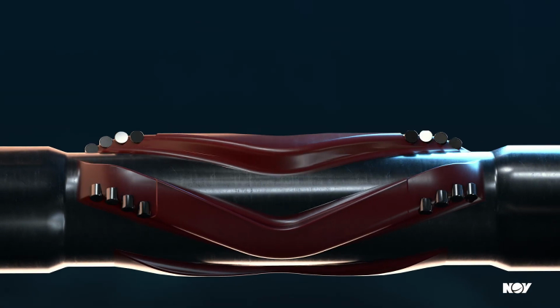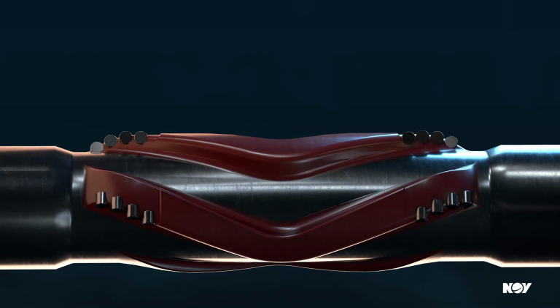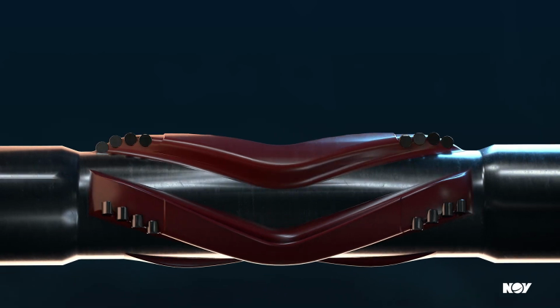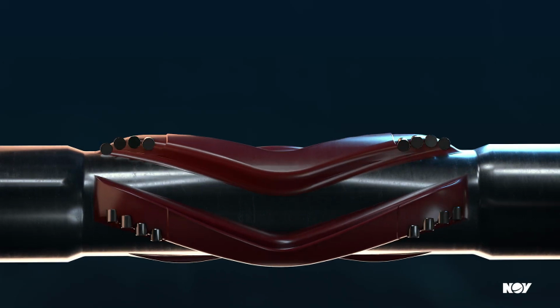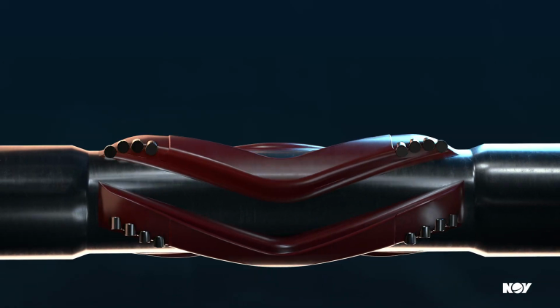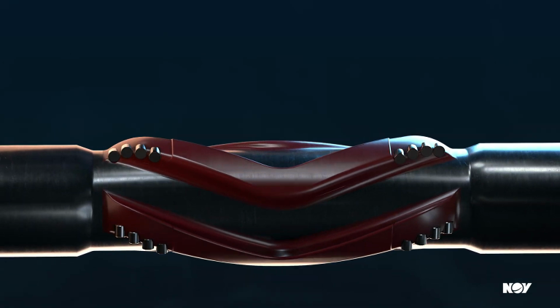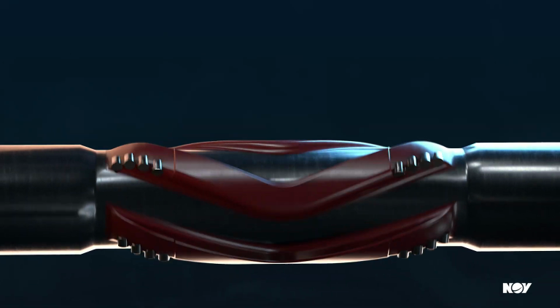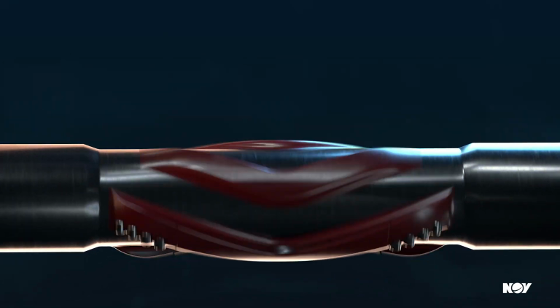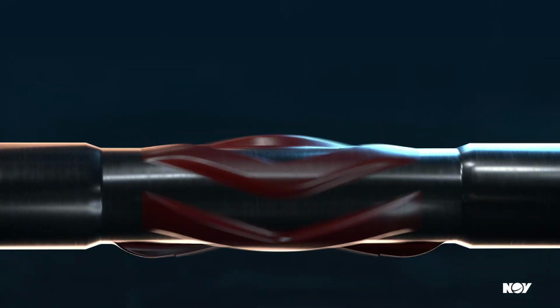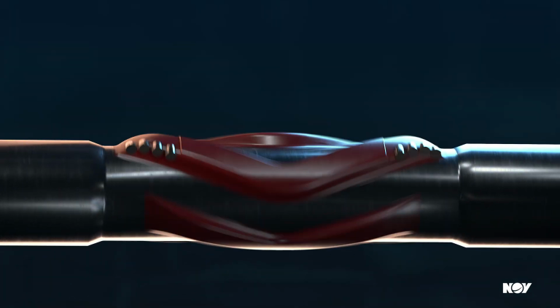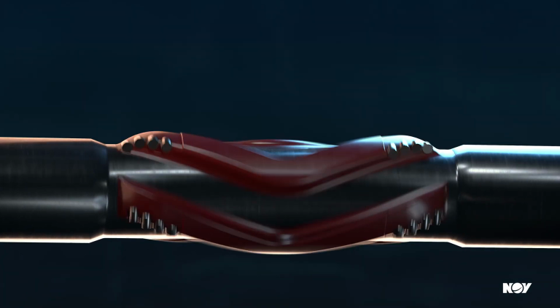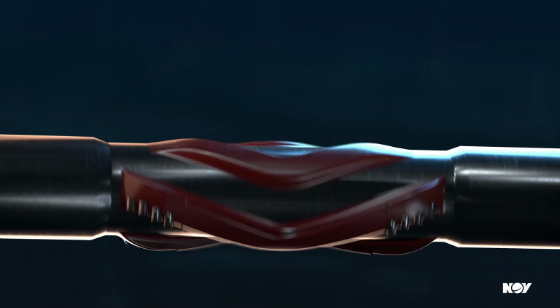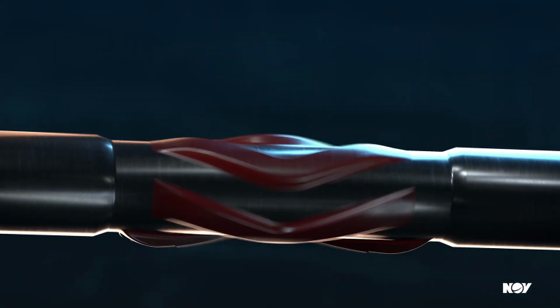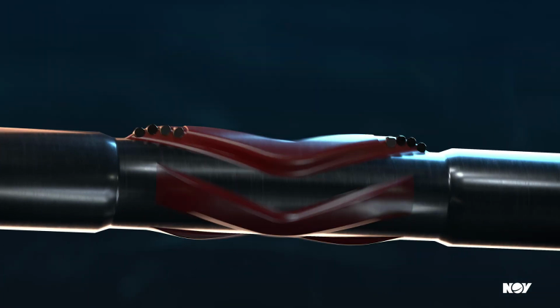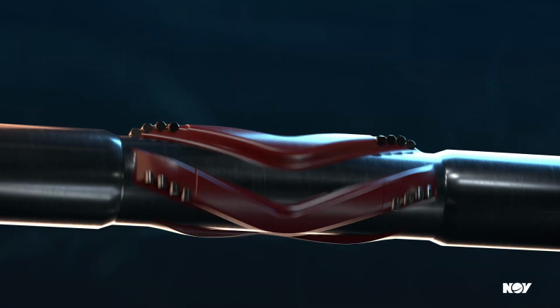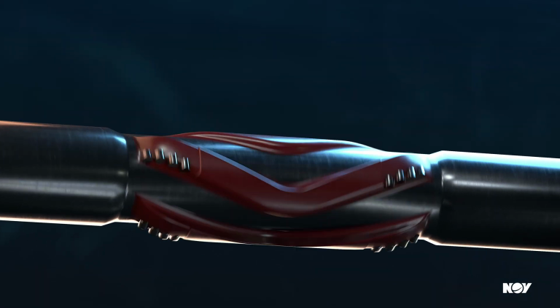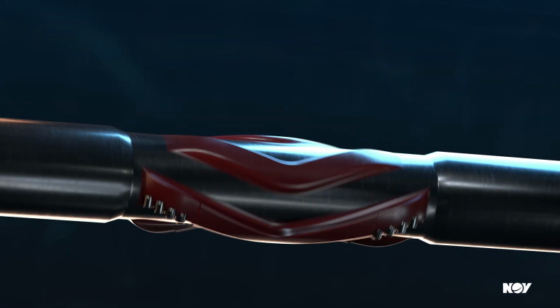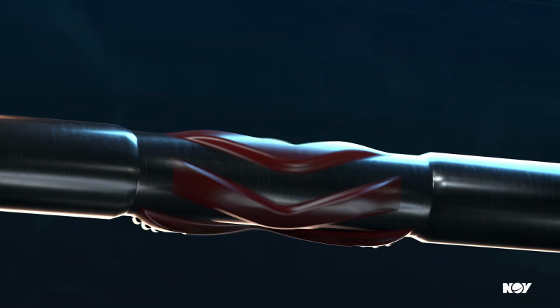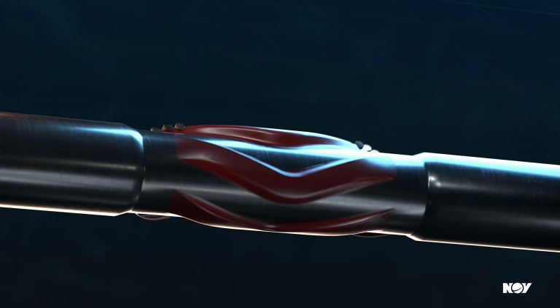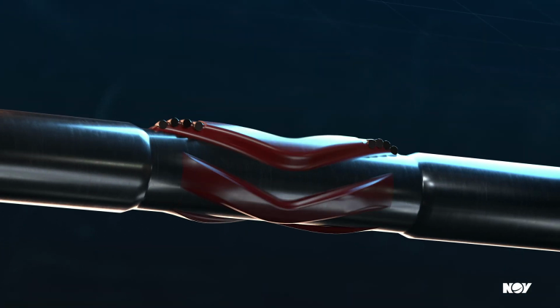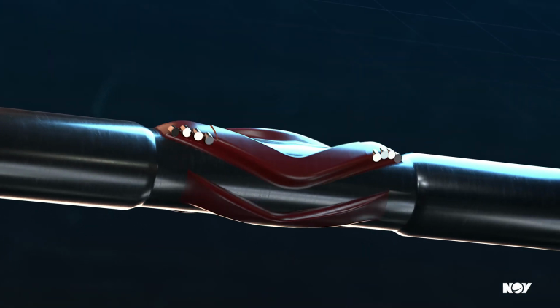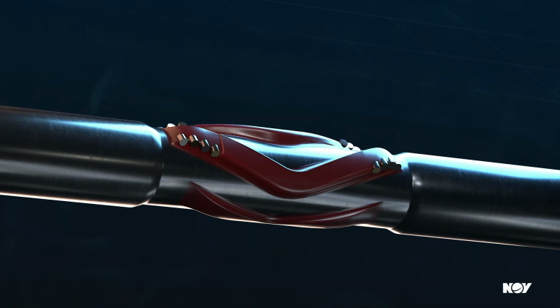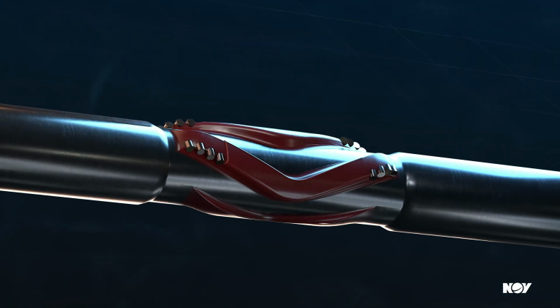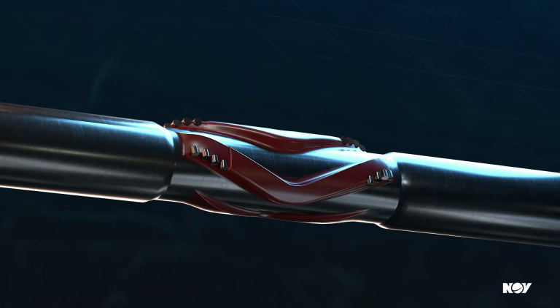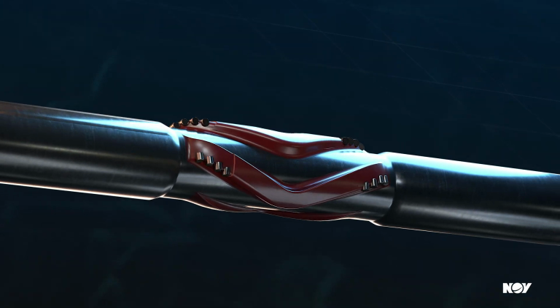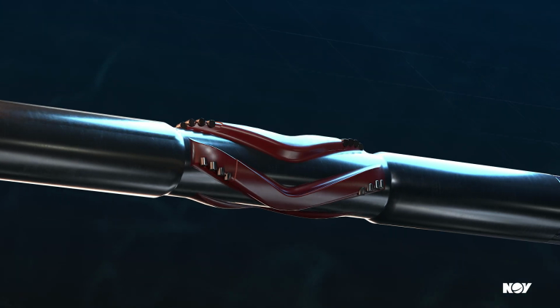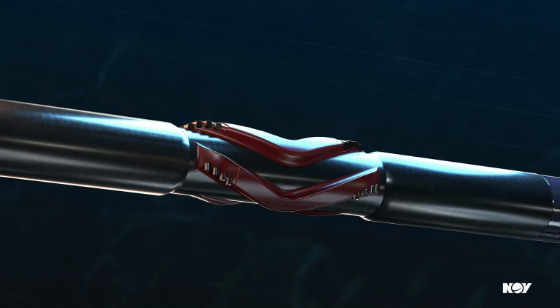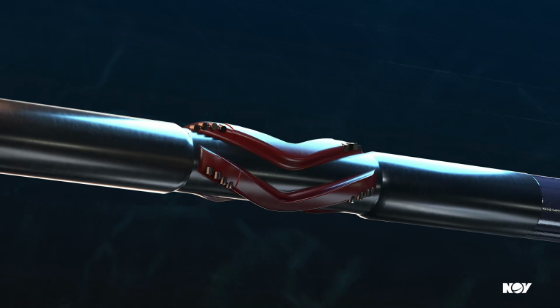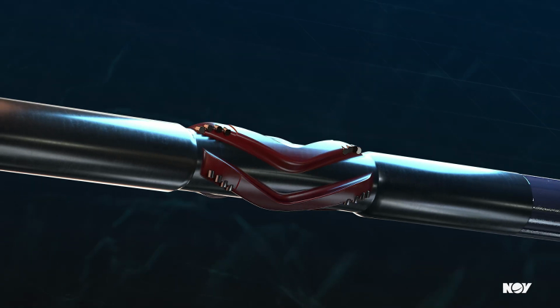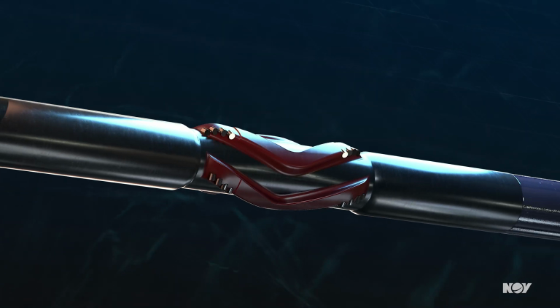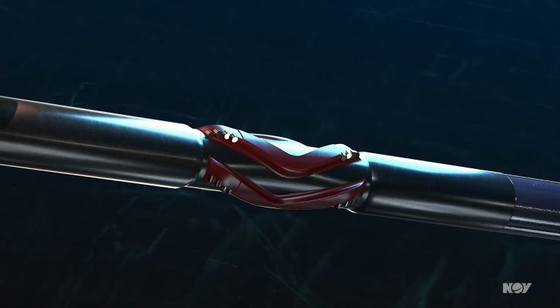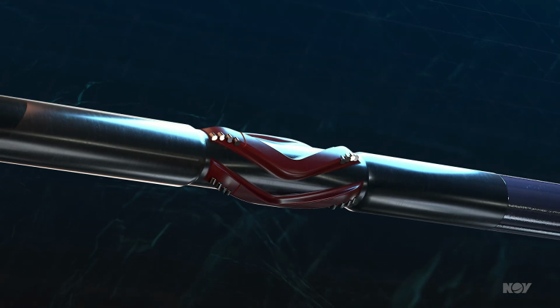Improve your bottom line with the latest Reamer technology. Only from NOV Reed Hycalog.